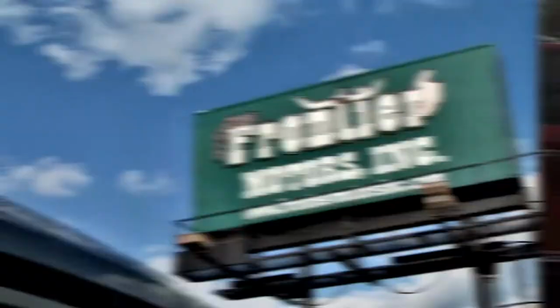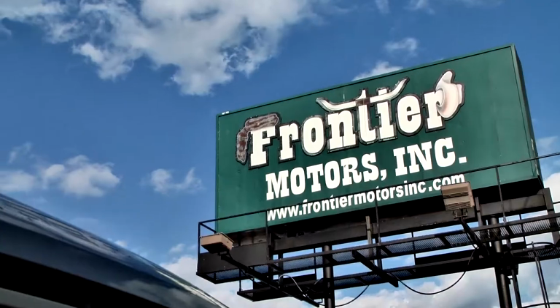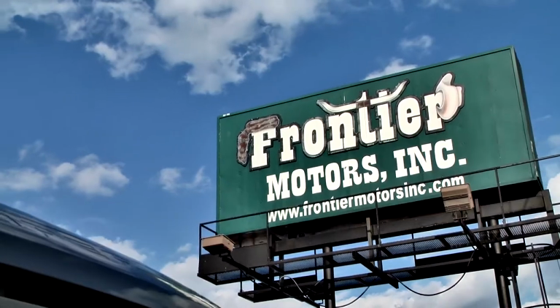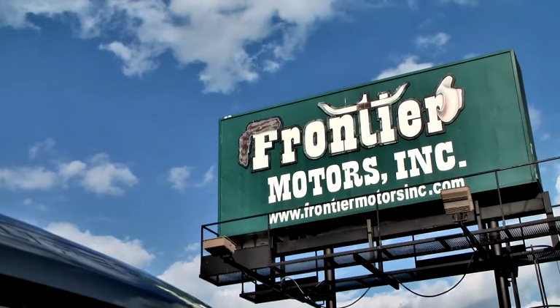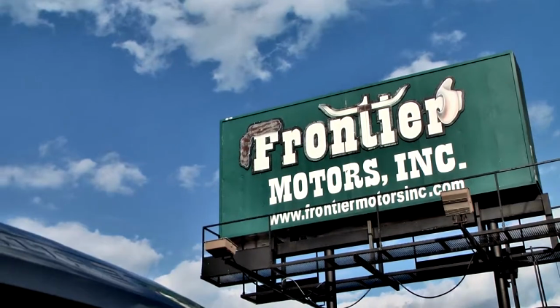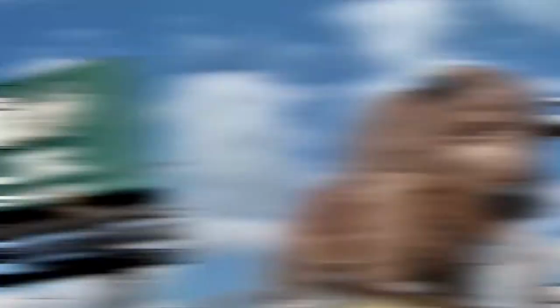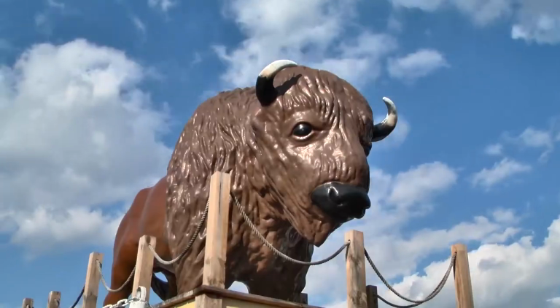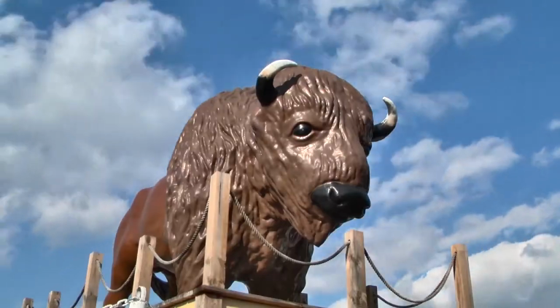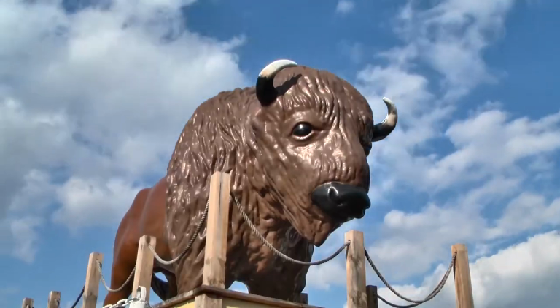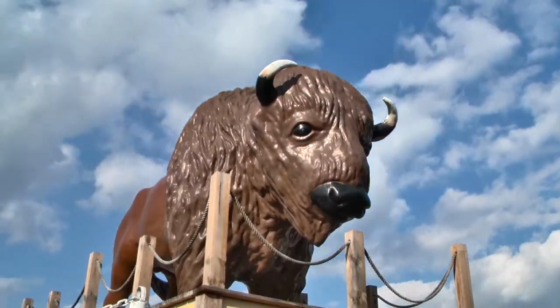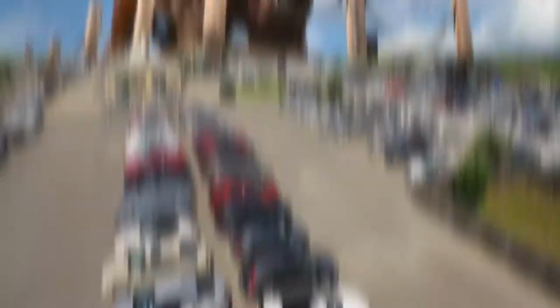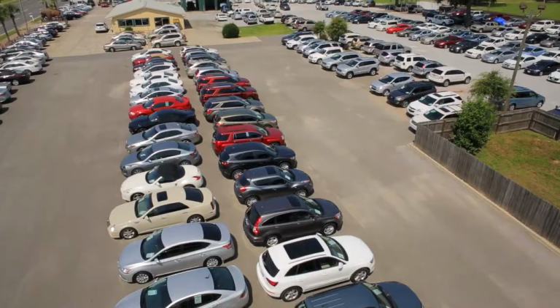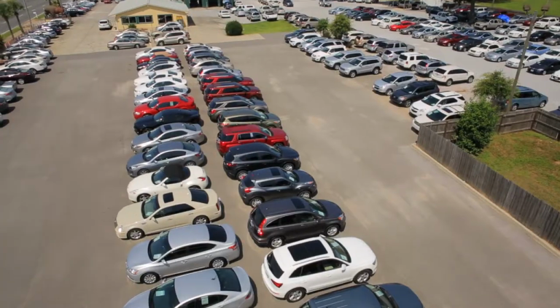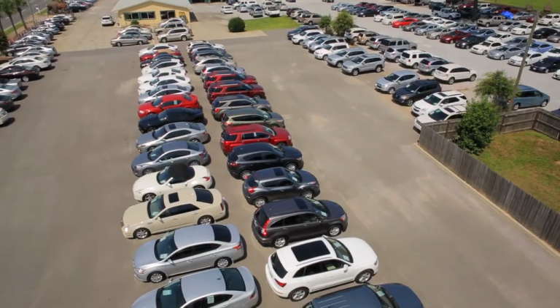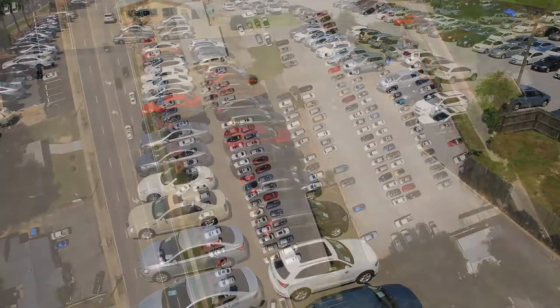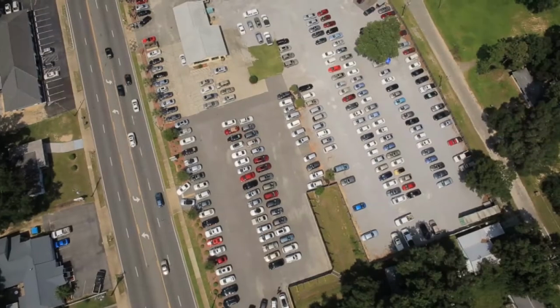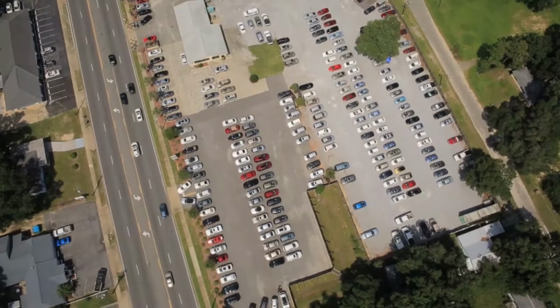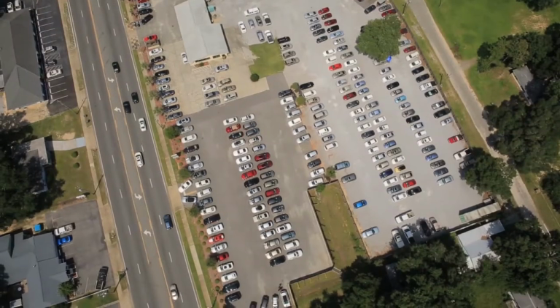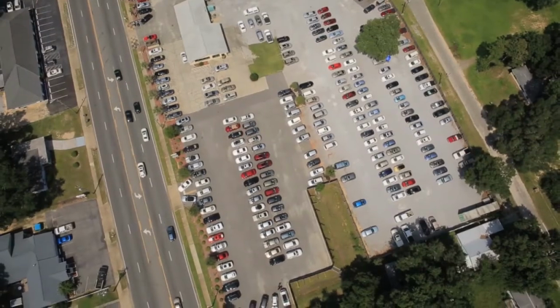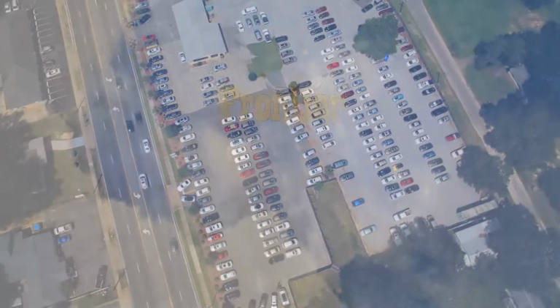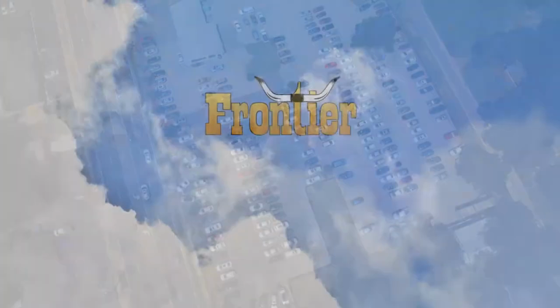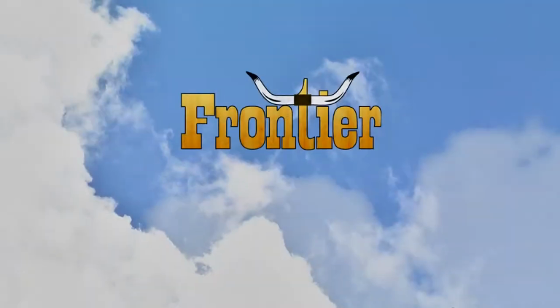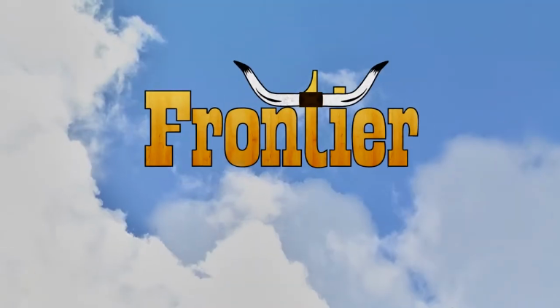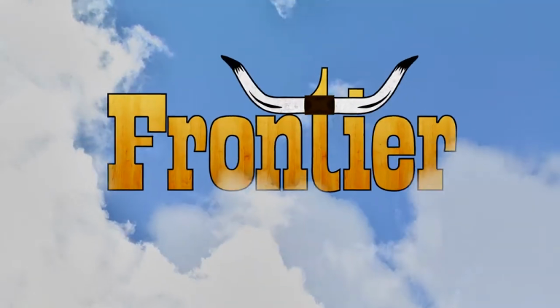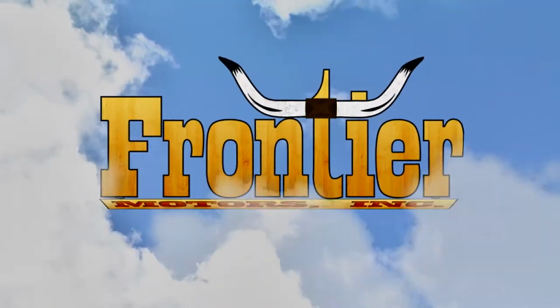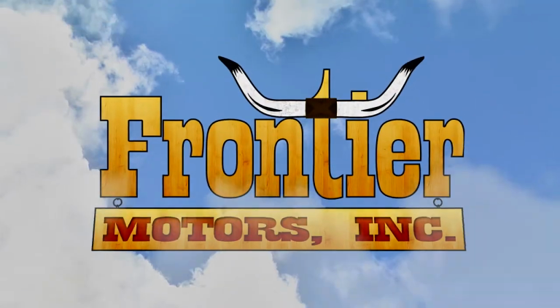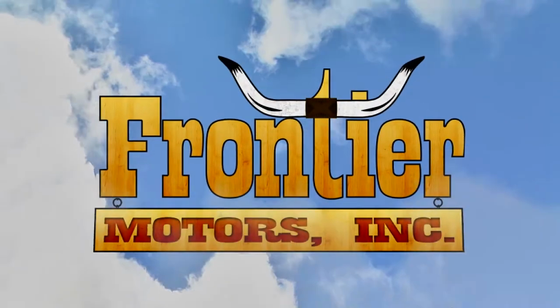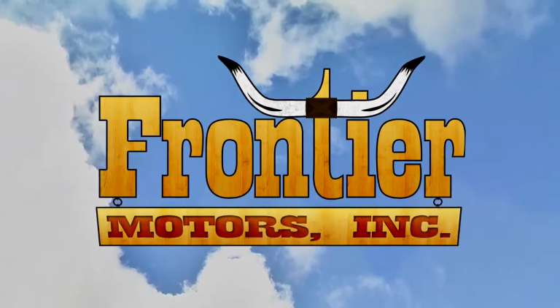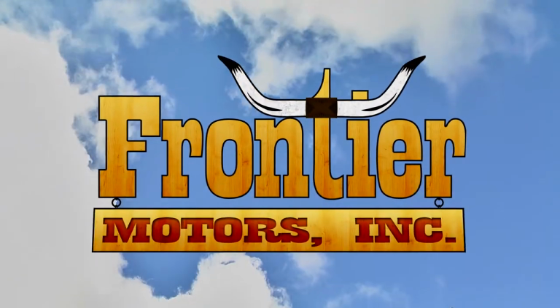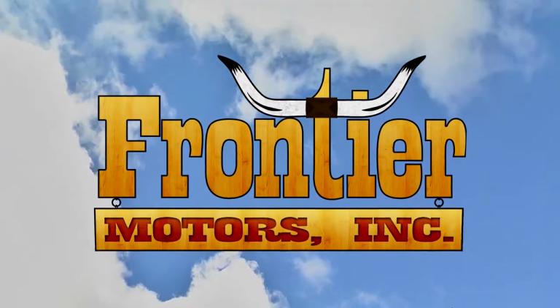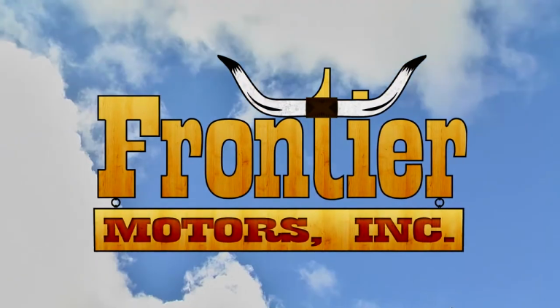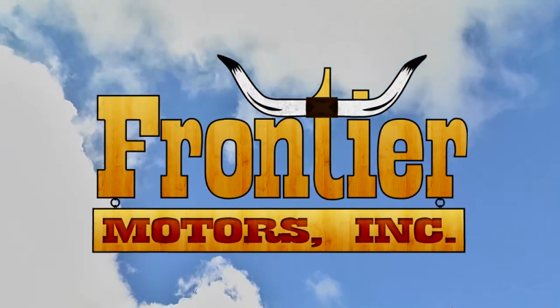We've got the right price. Frontier. We'll treat you mighty nice. Frontier Motors. Low Overhead Country.